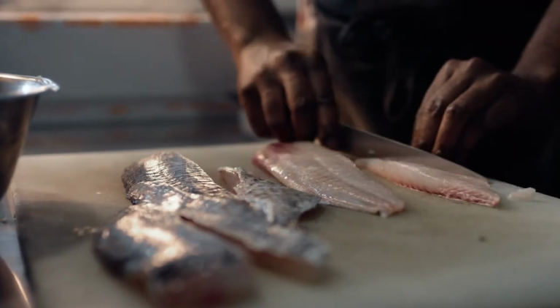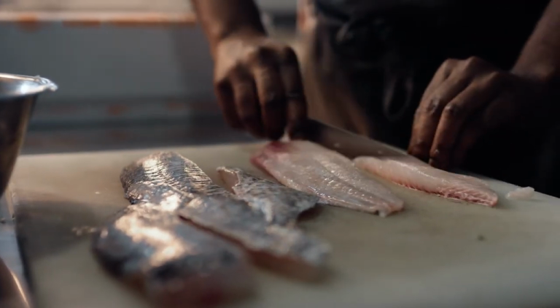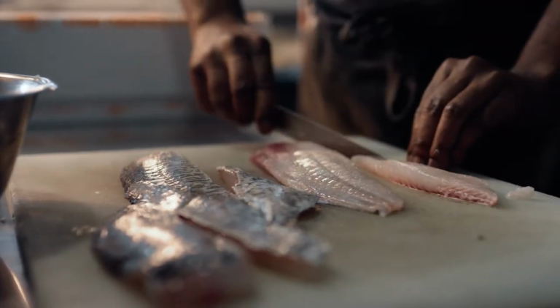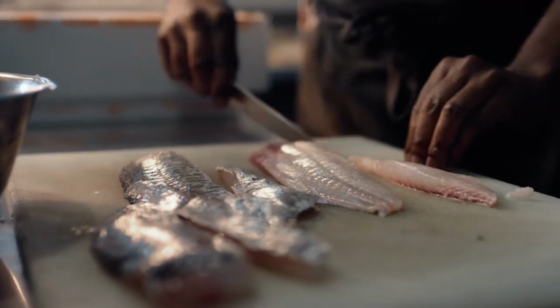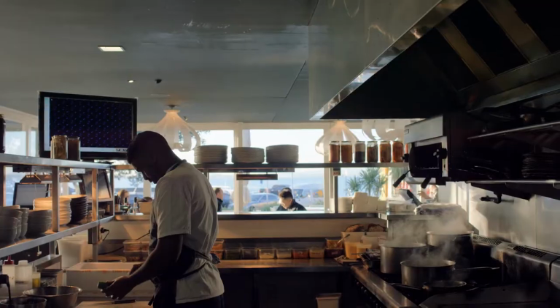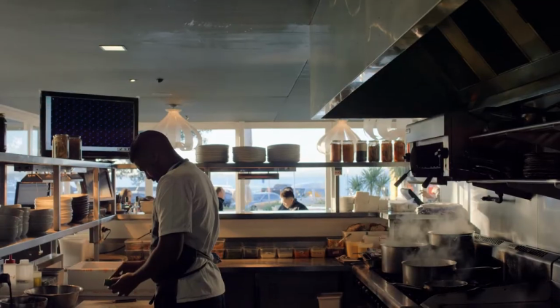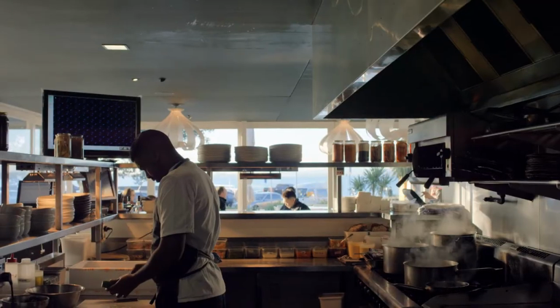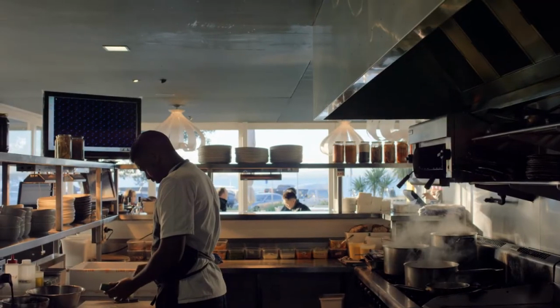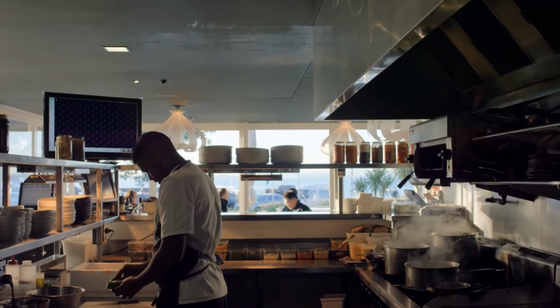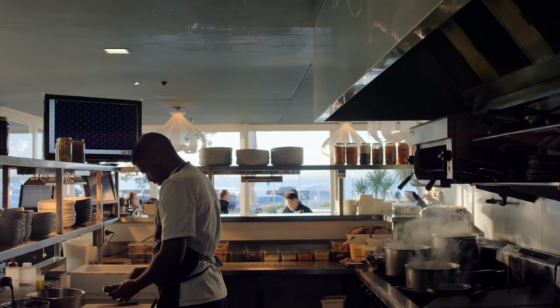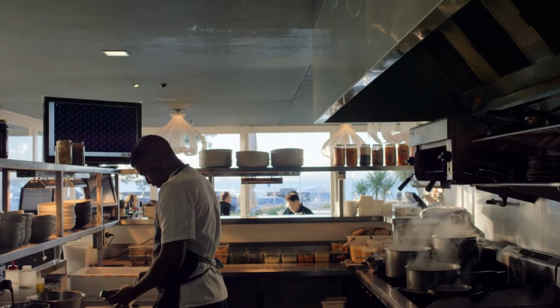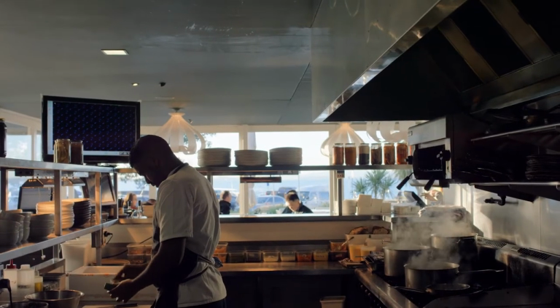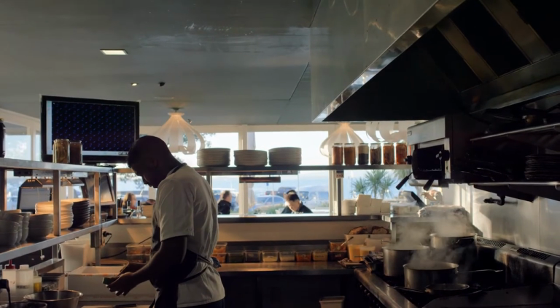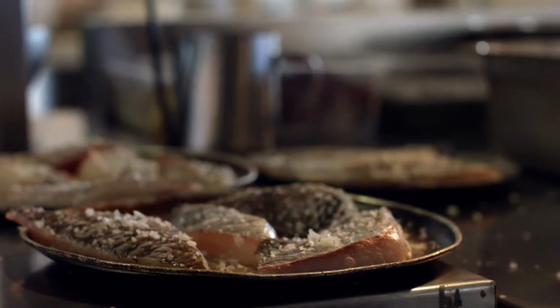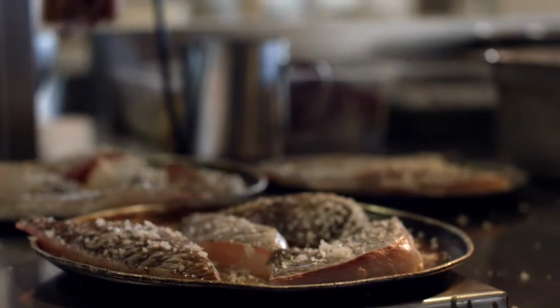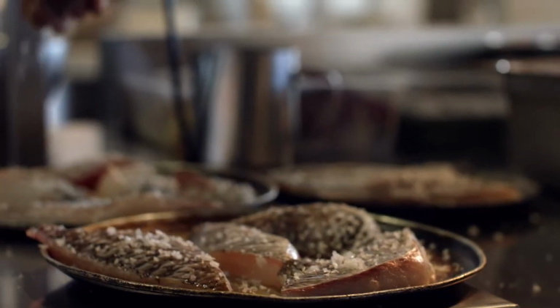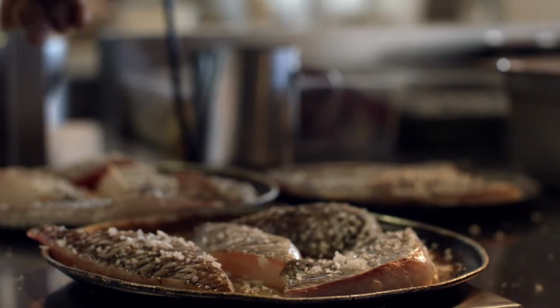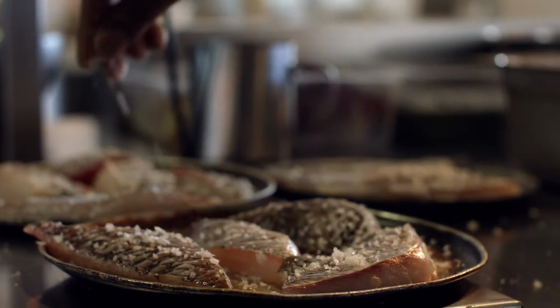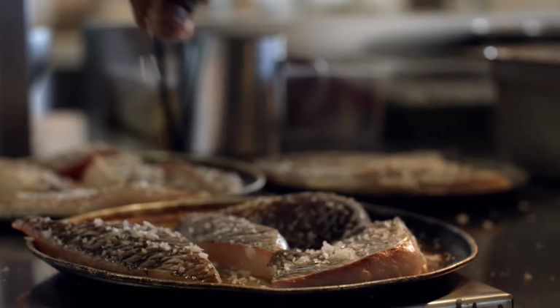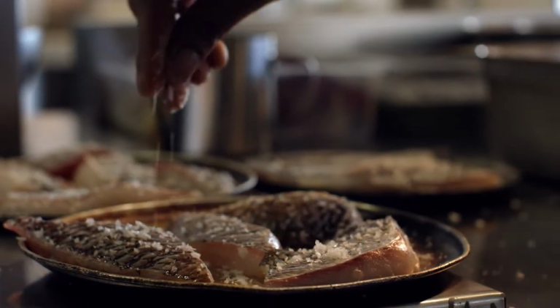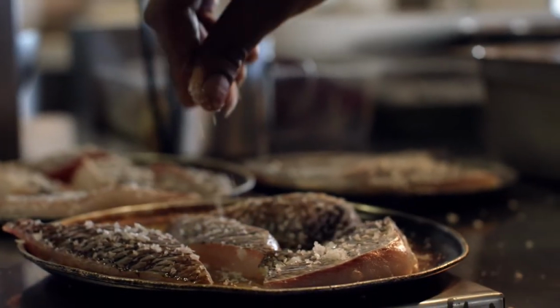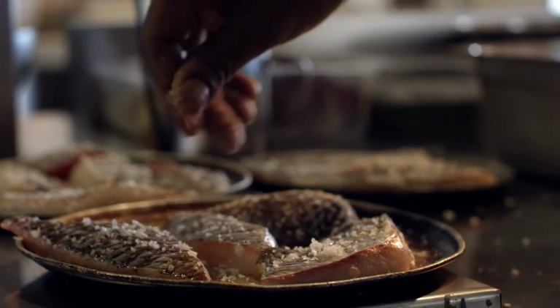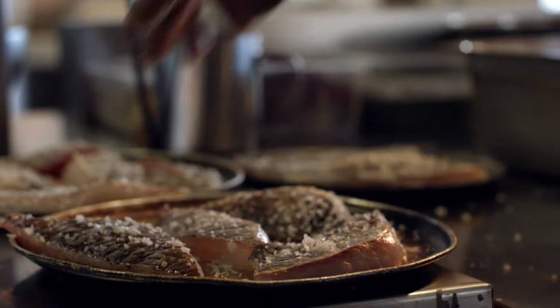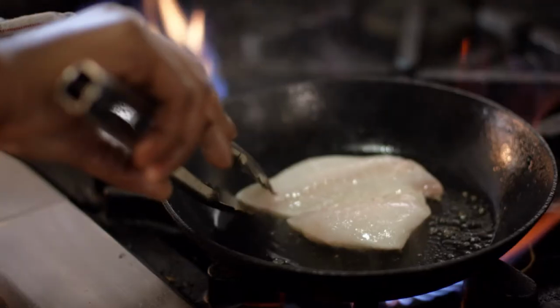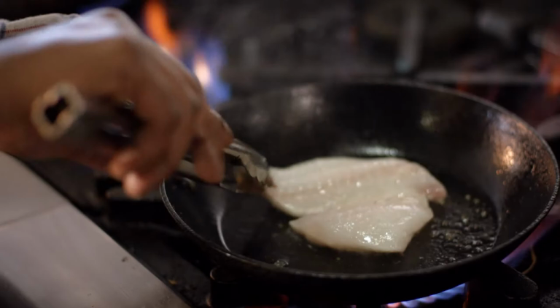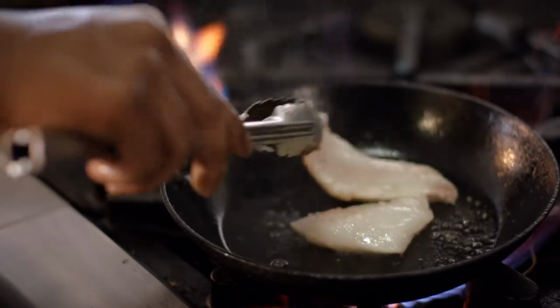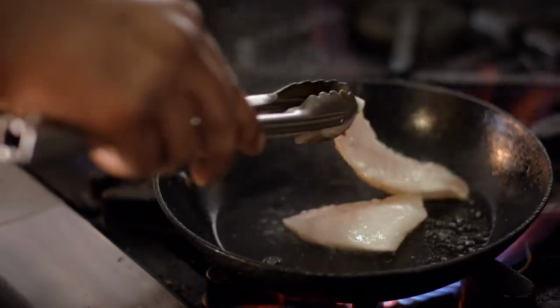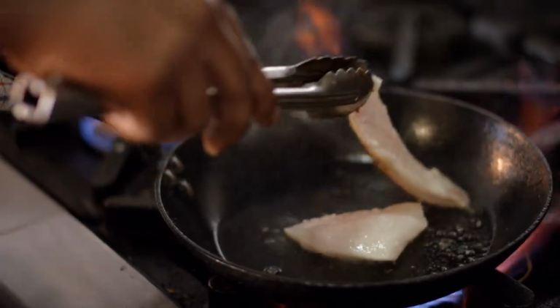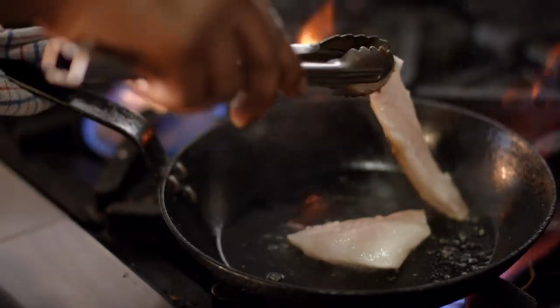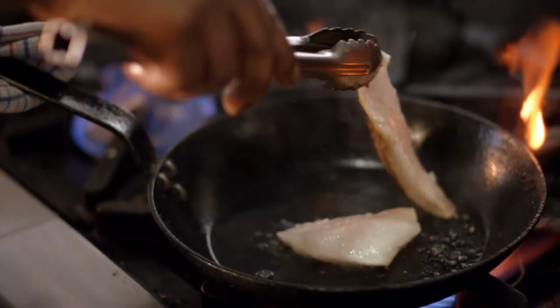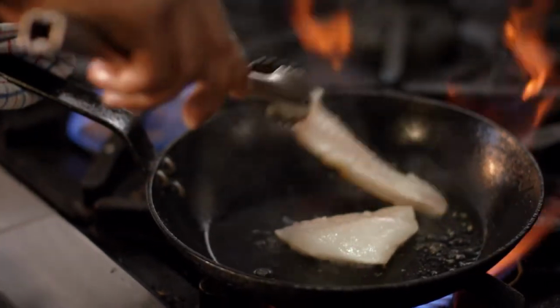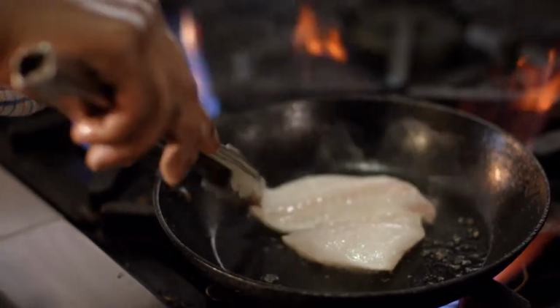When a chef knows not only are they getting the best quality fish but it's been caught on a long line, they feel like that's the best produce they could use in their restaurant.